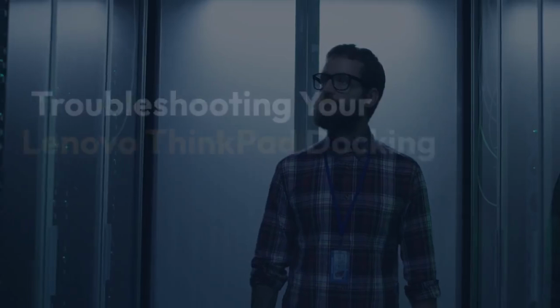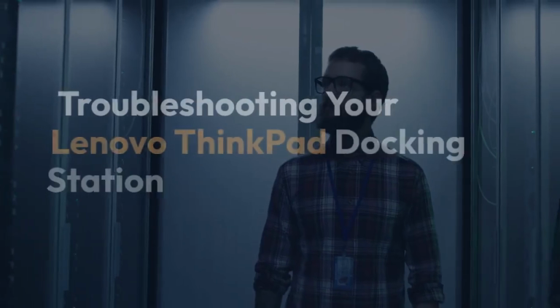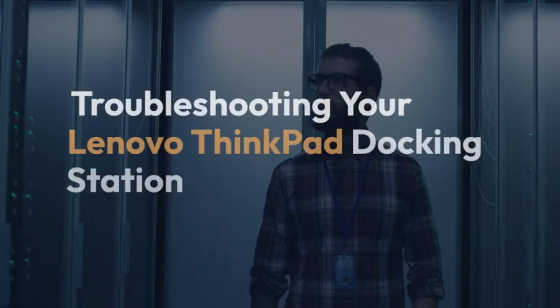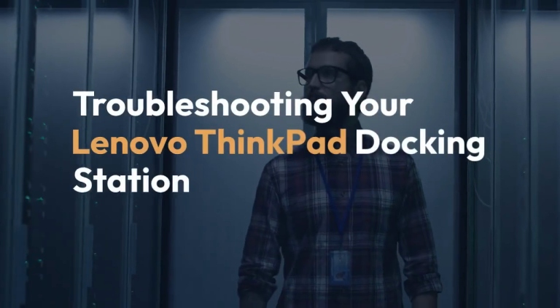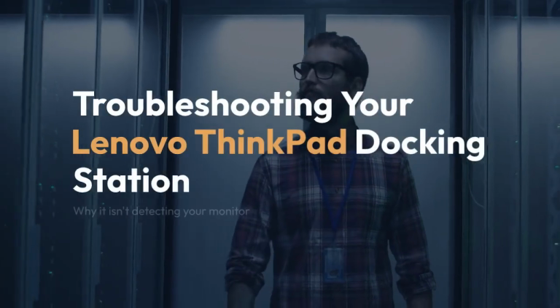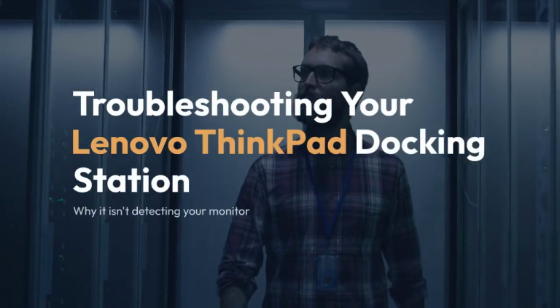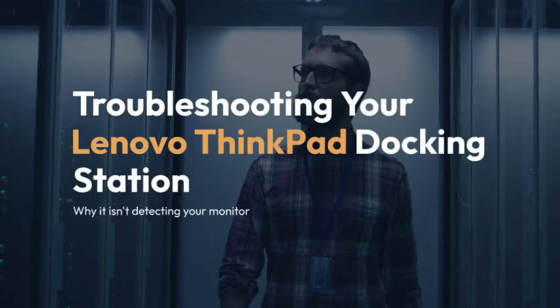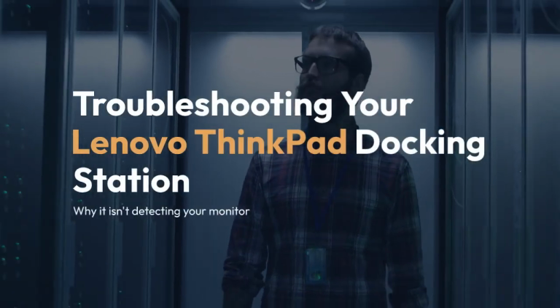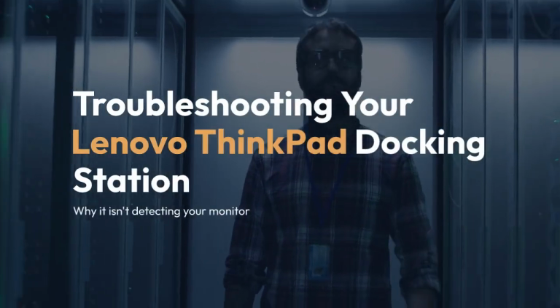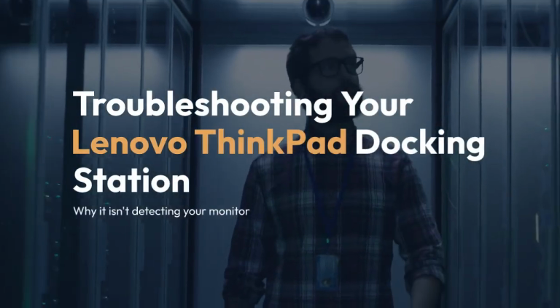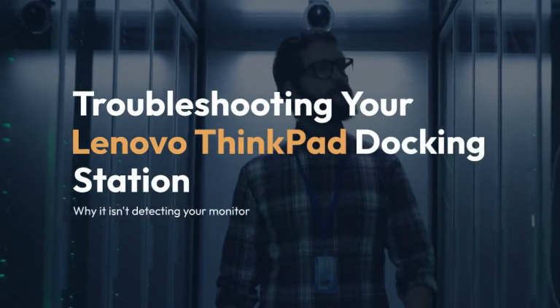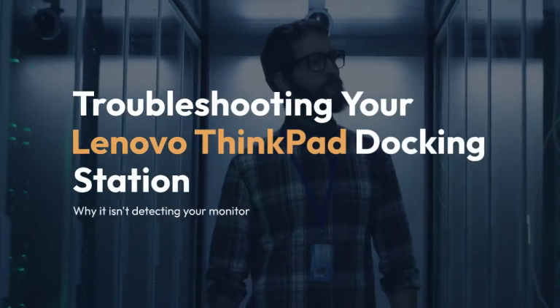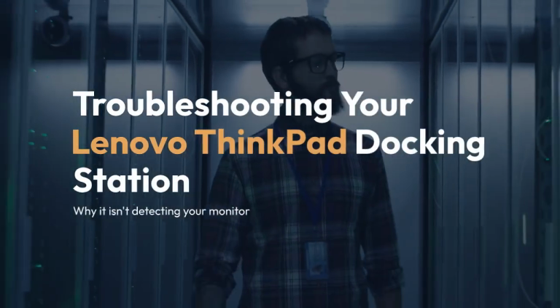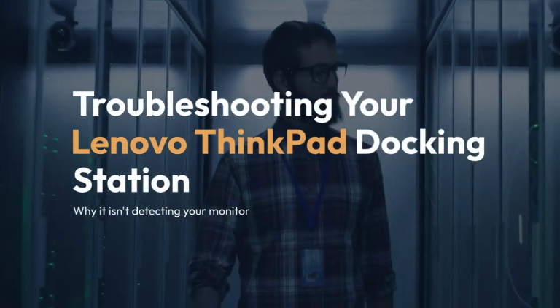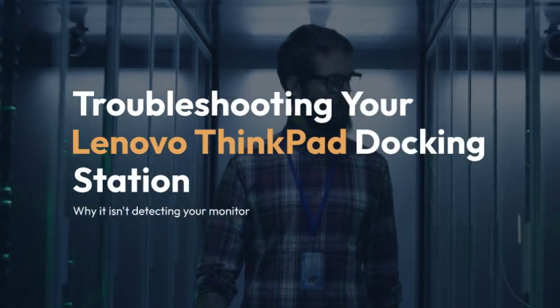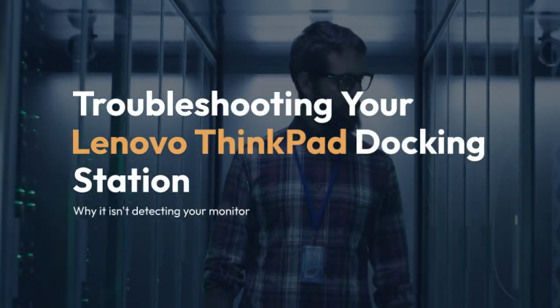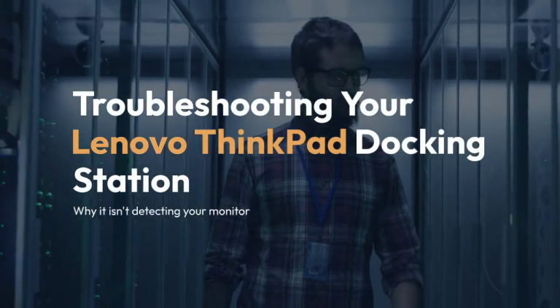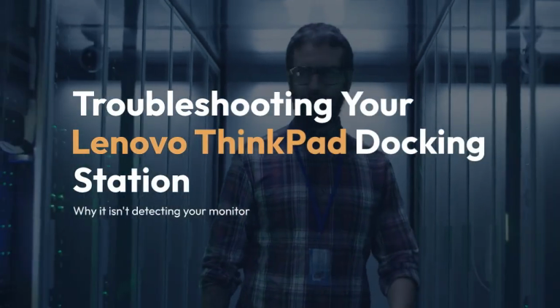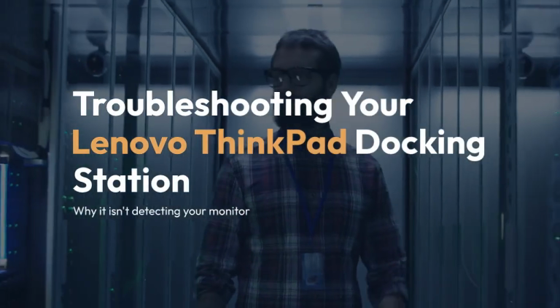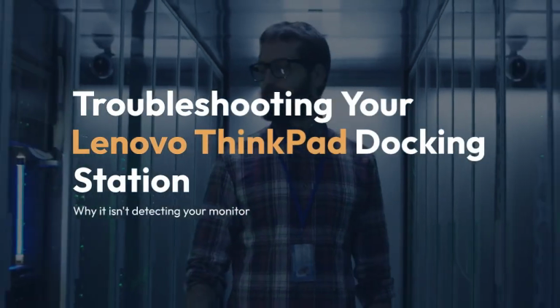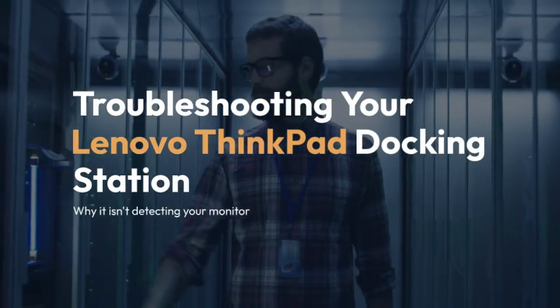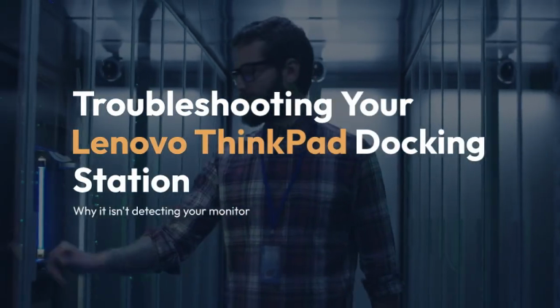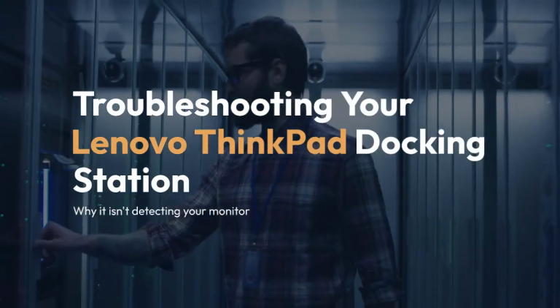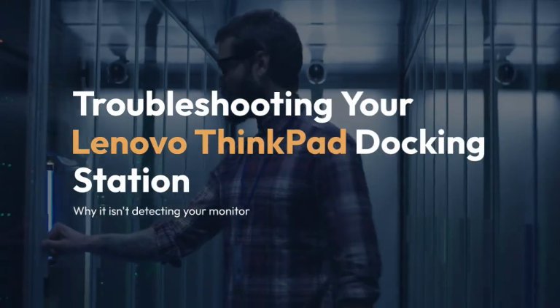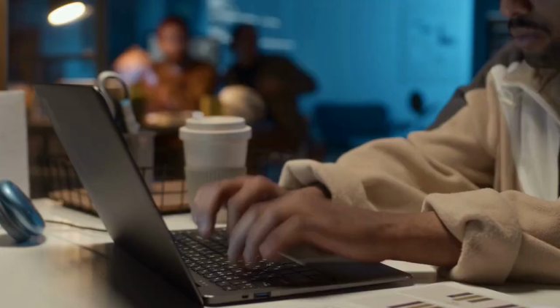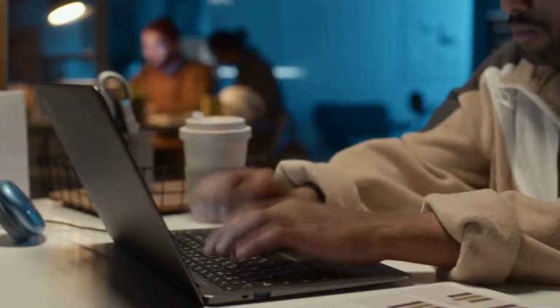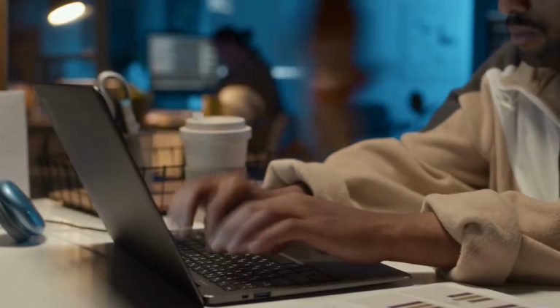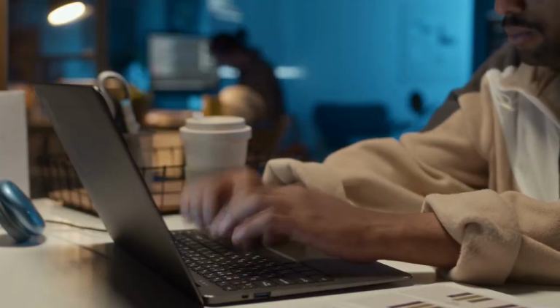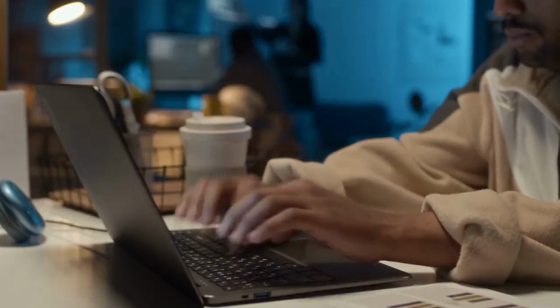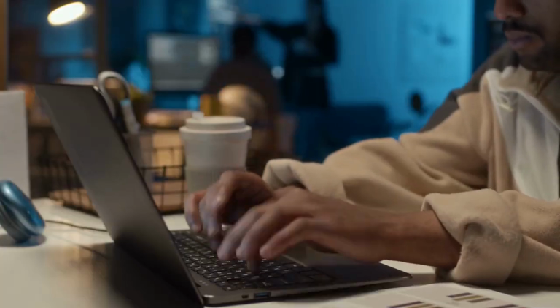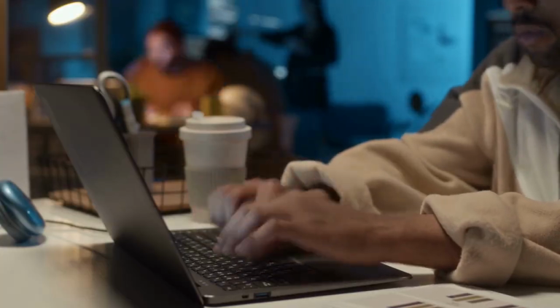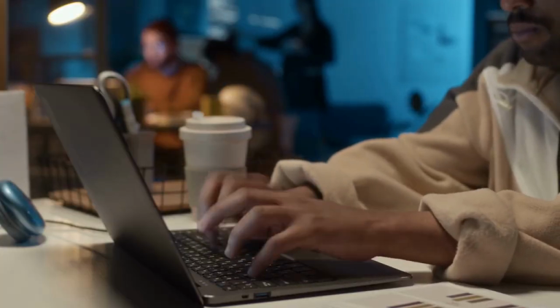We're going to troubleshoot why your Lenovo ThinkPad docking station isn't detecting your monitor. Let's go through some common fixes.